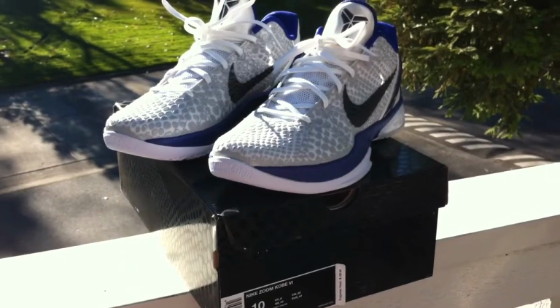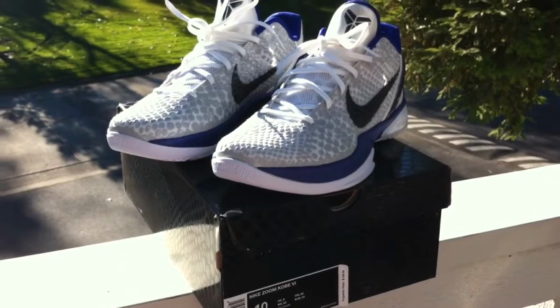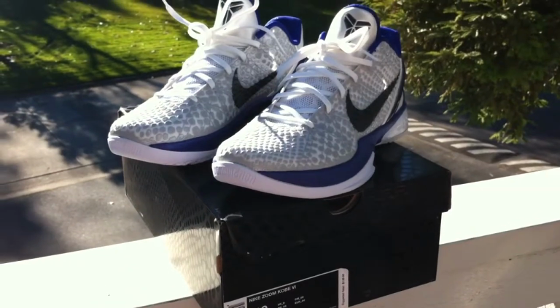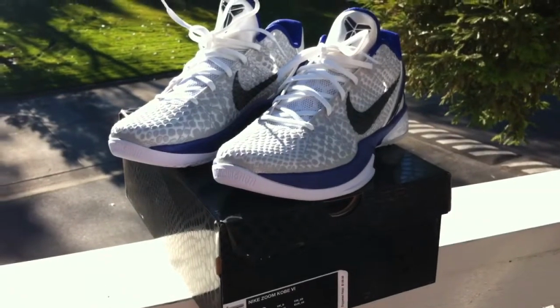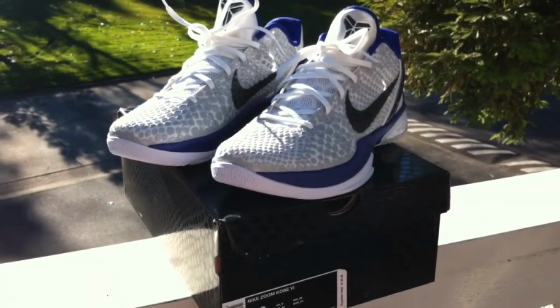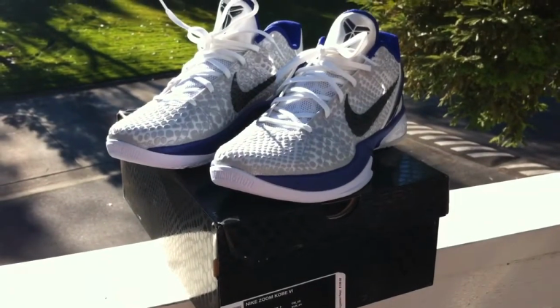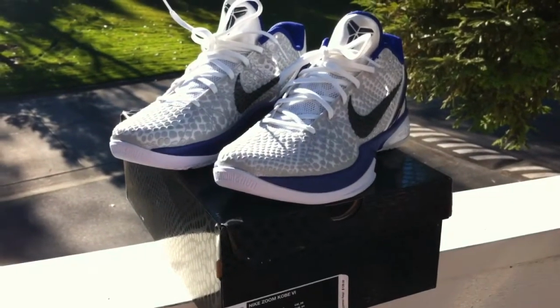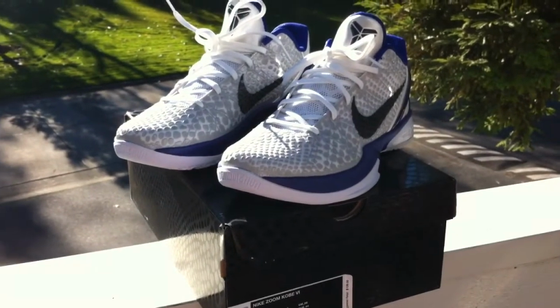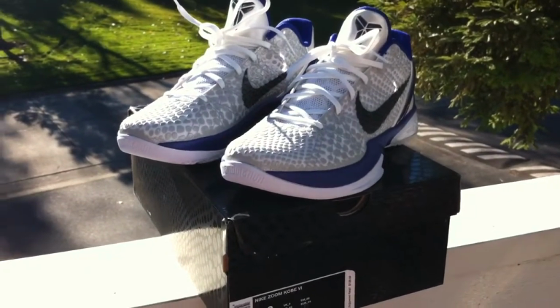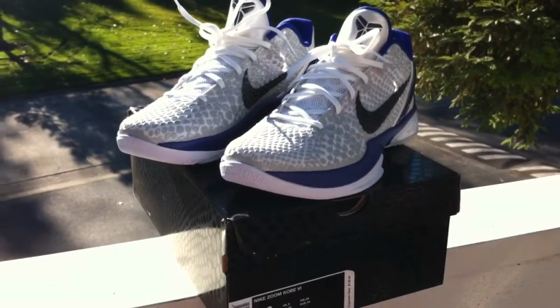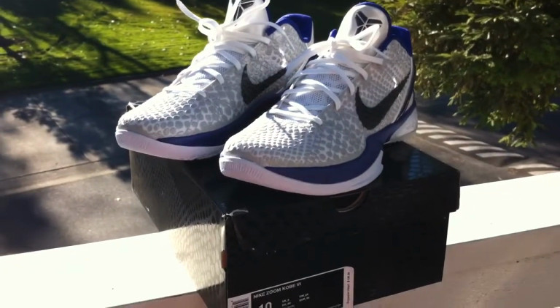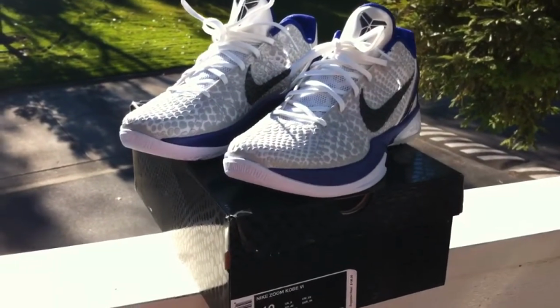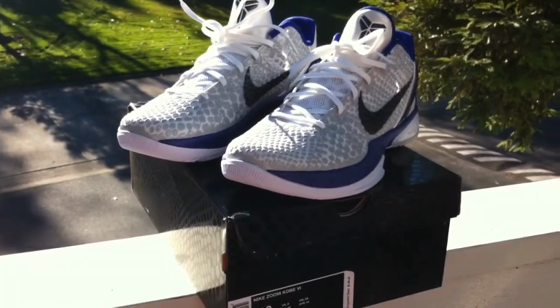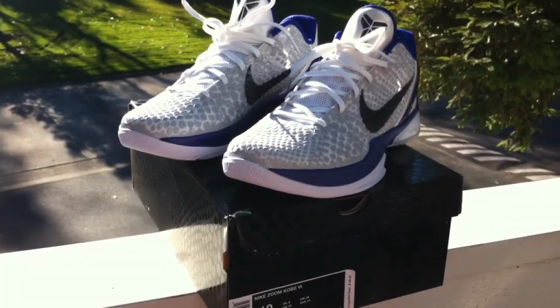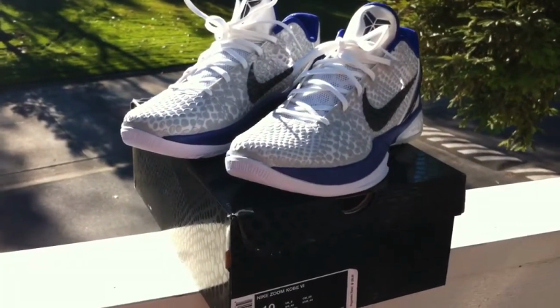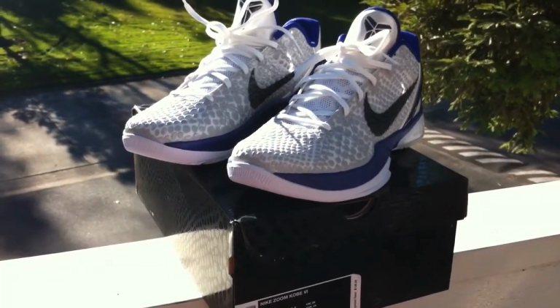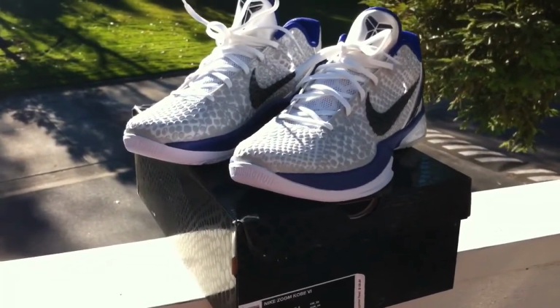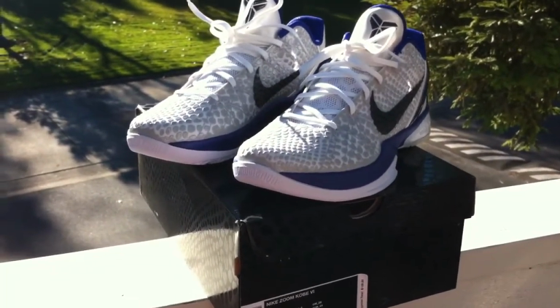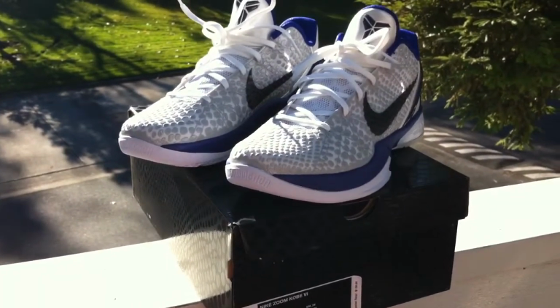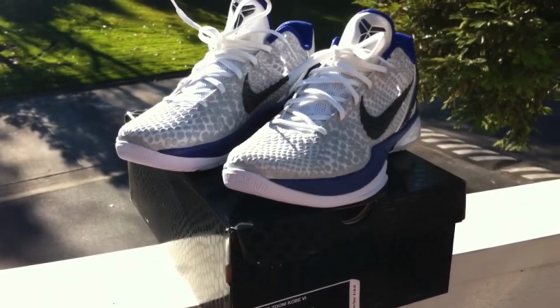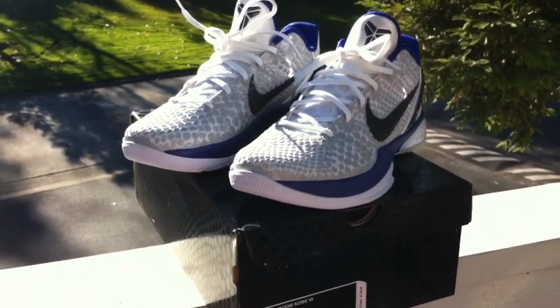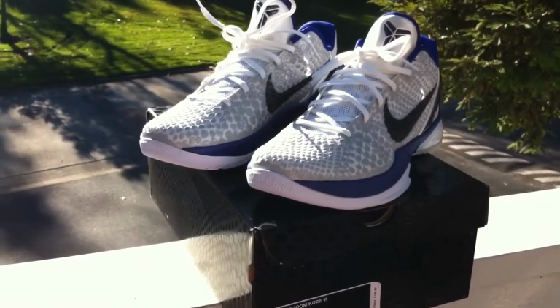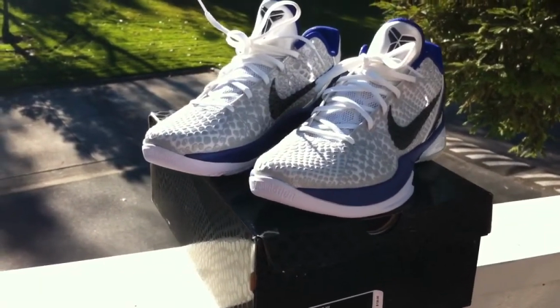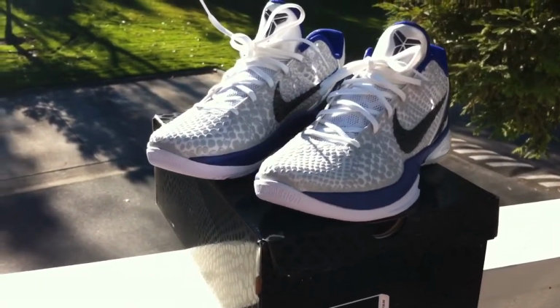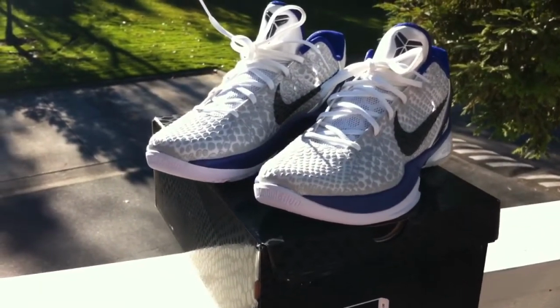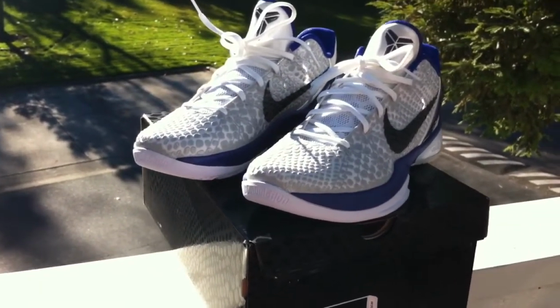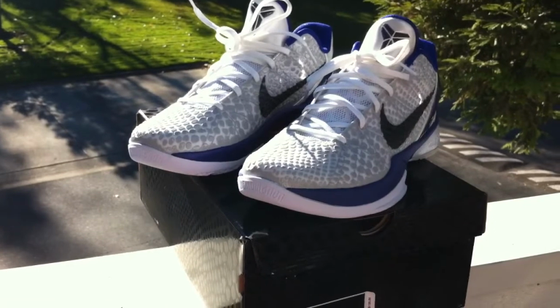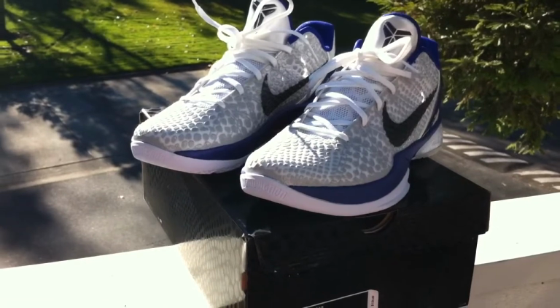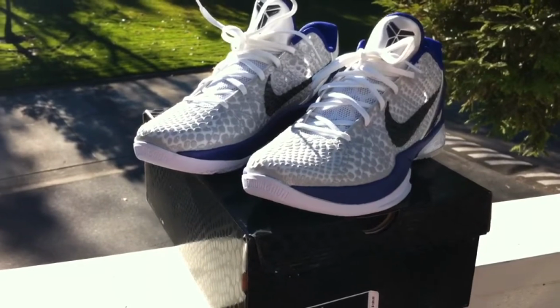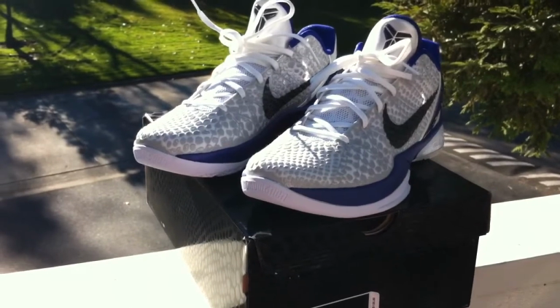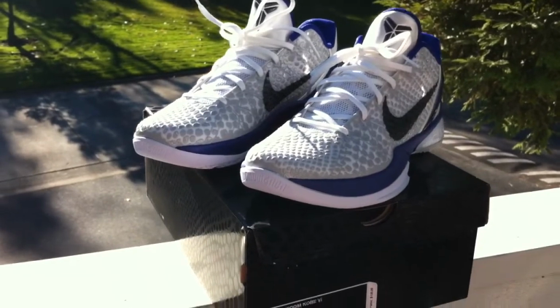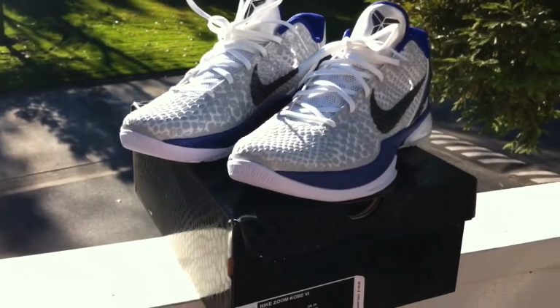What's going on YouTube? It's your boy 519 Rich Kid at it again. Quick review on the Kobe 6's.